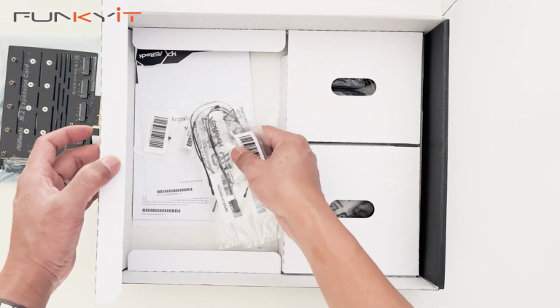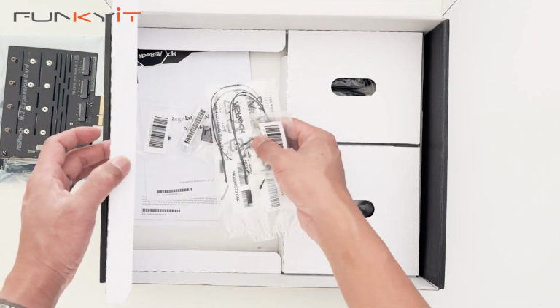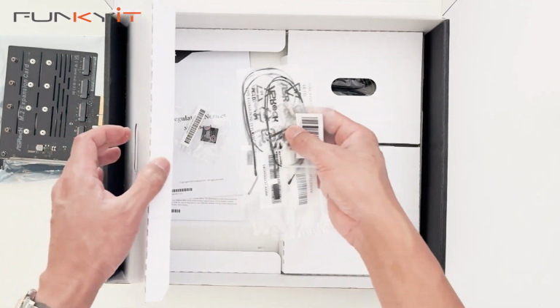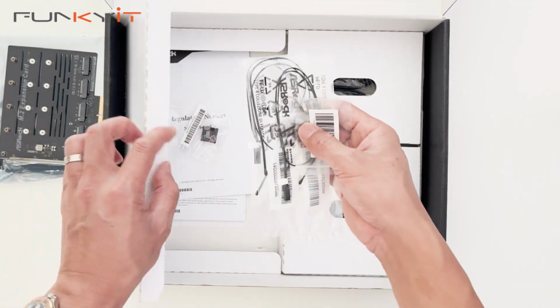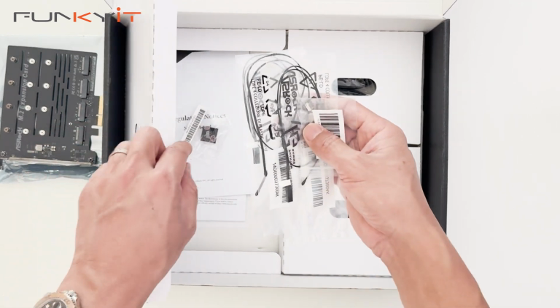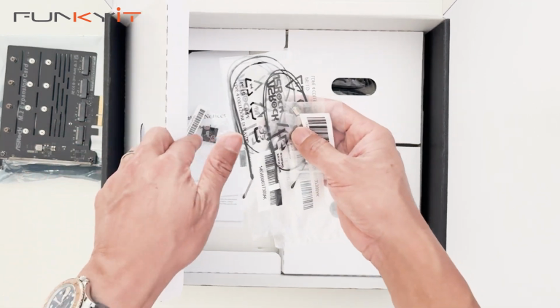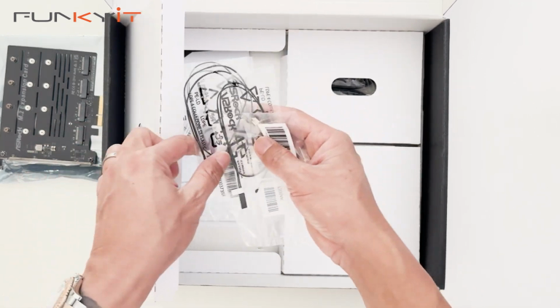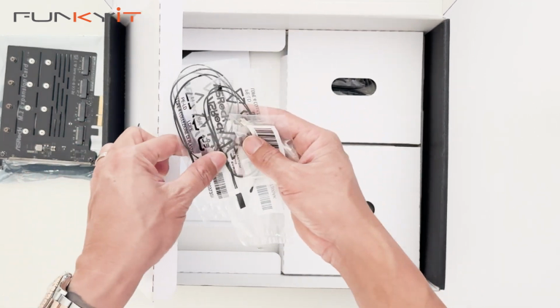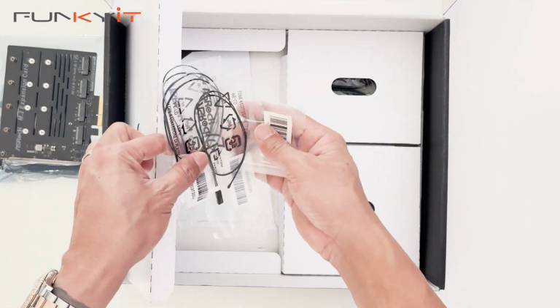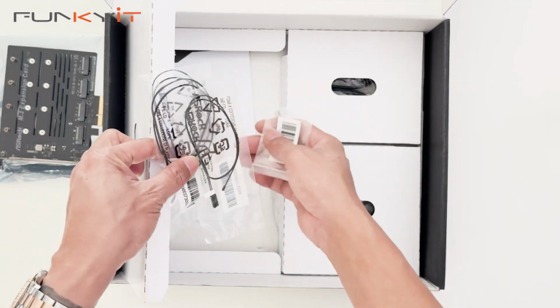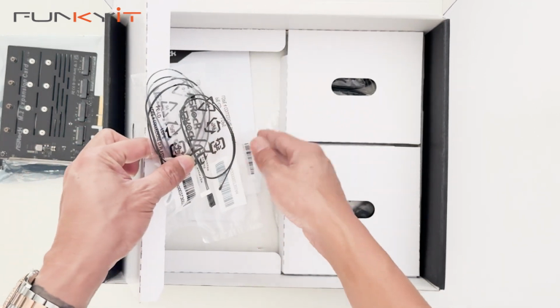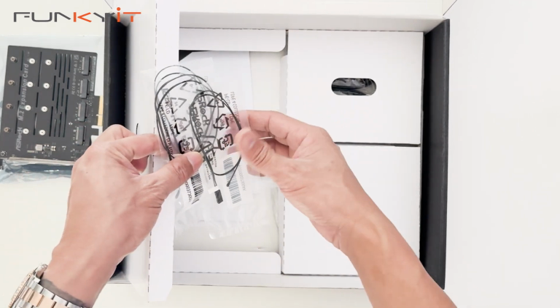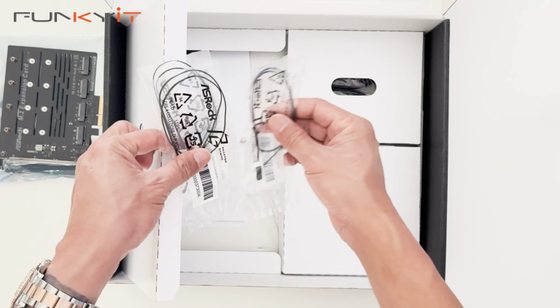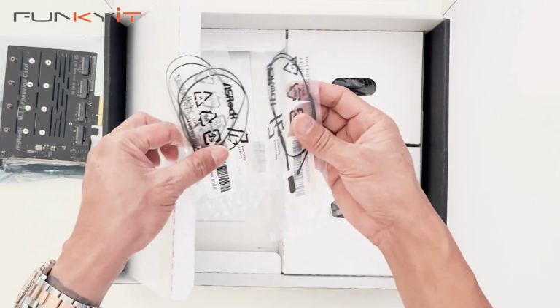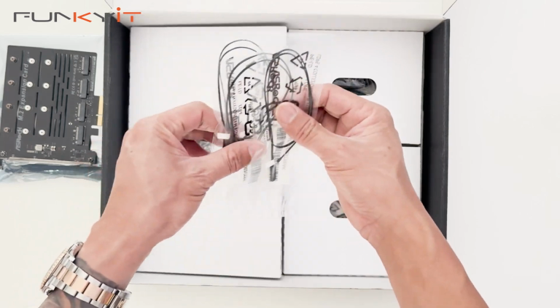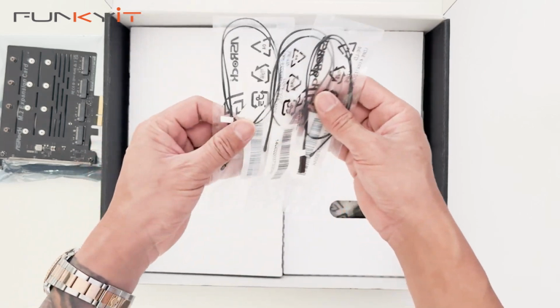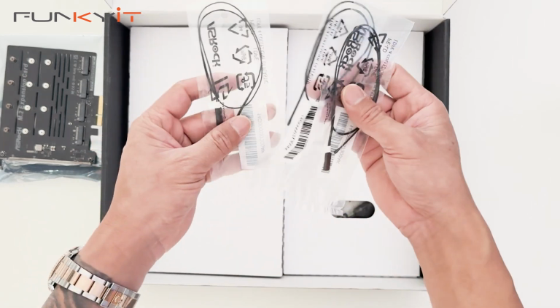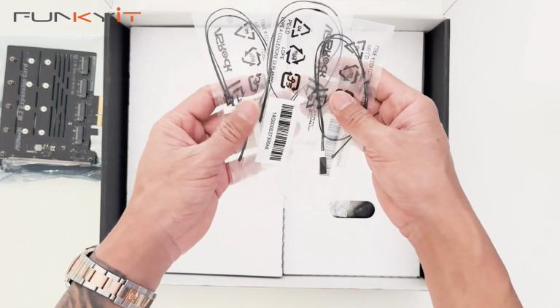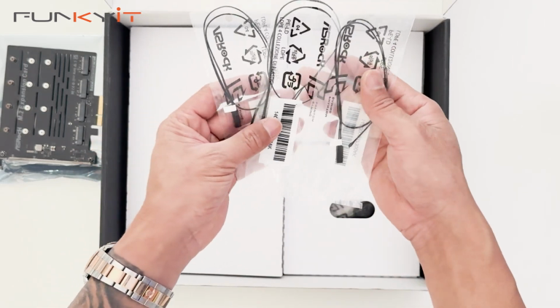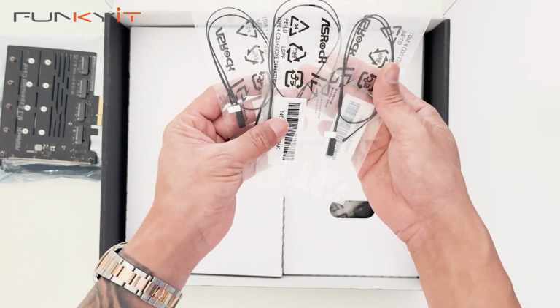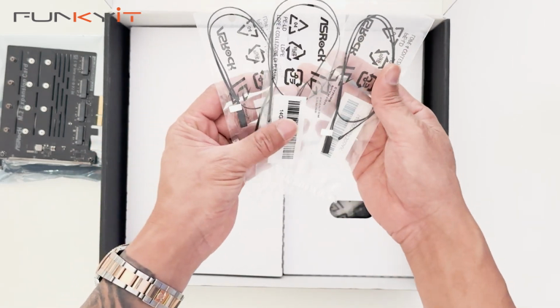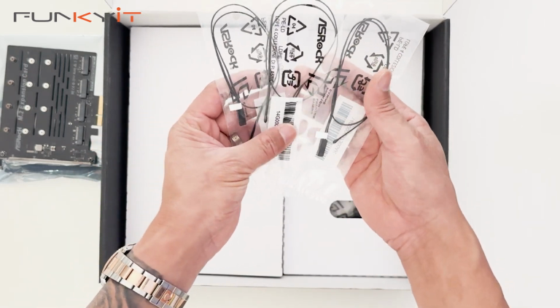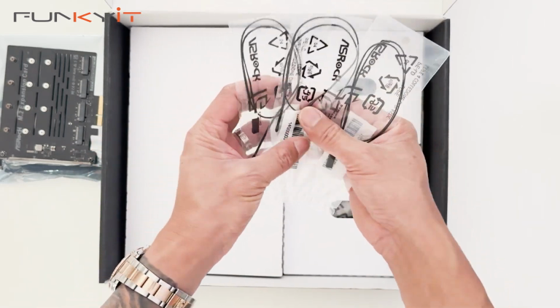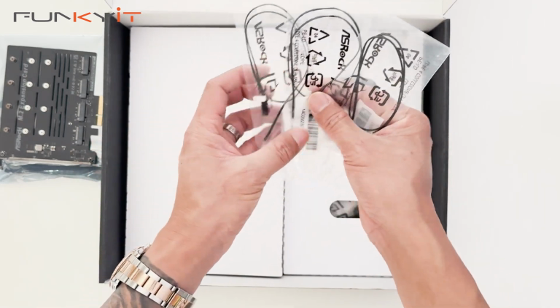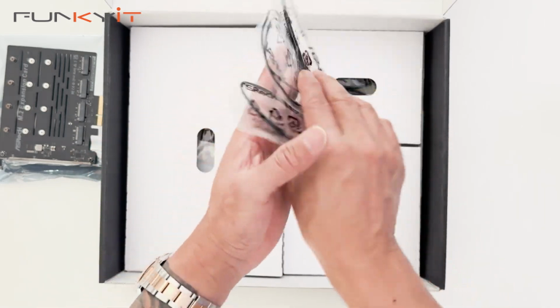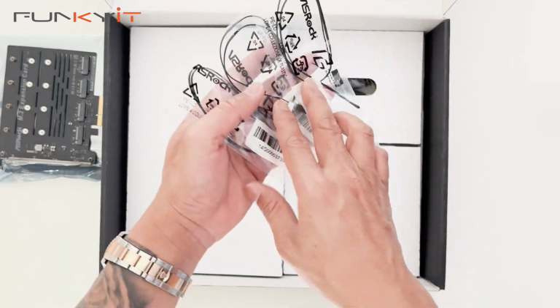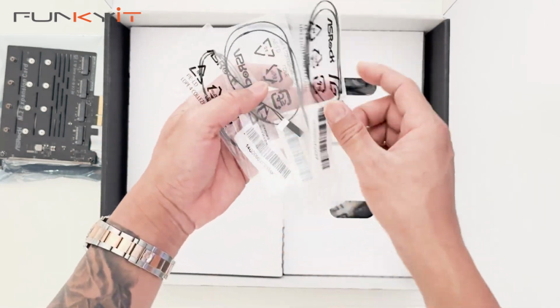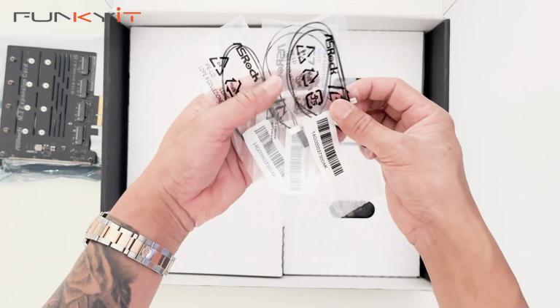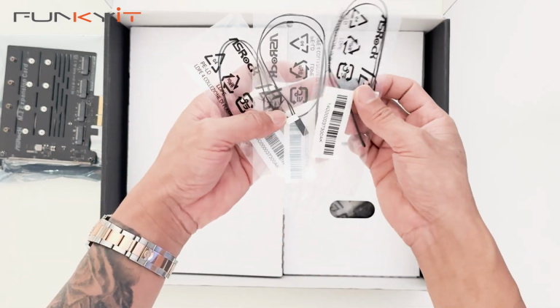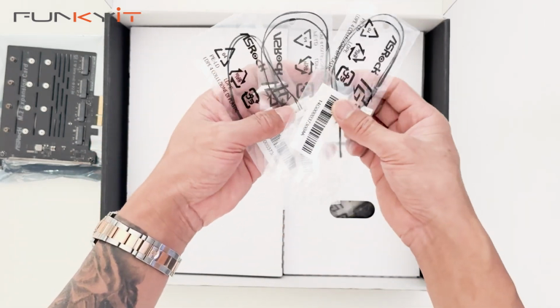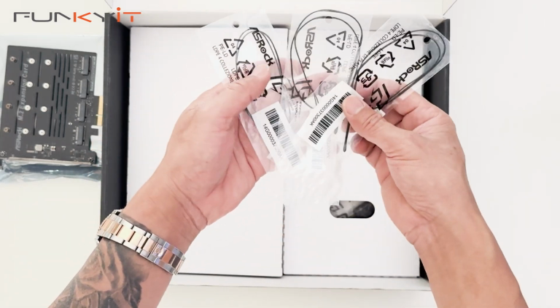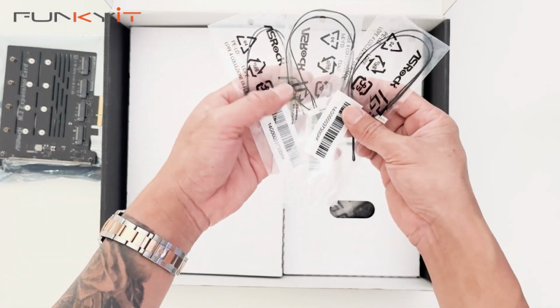We also have three temperature thermal probes included in the box.